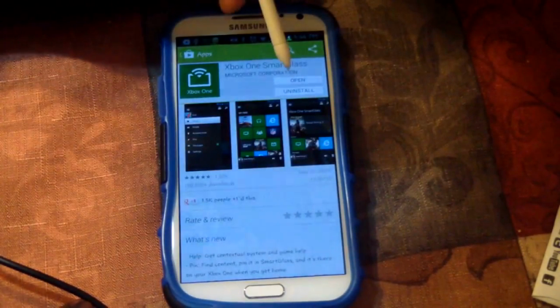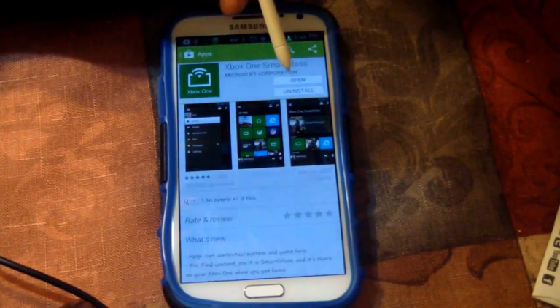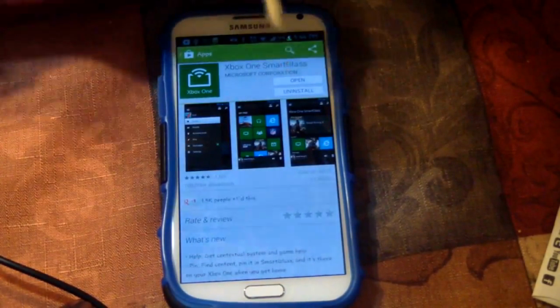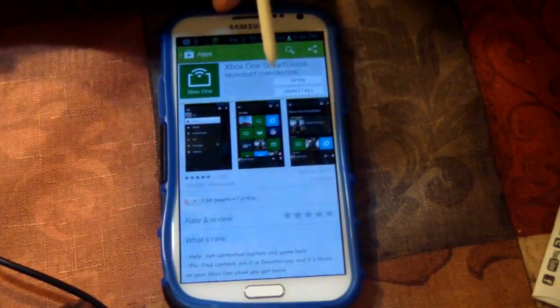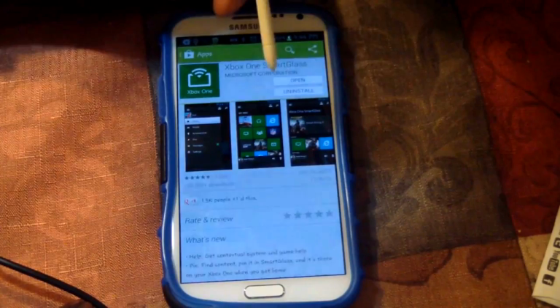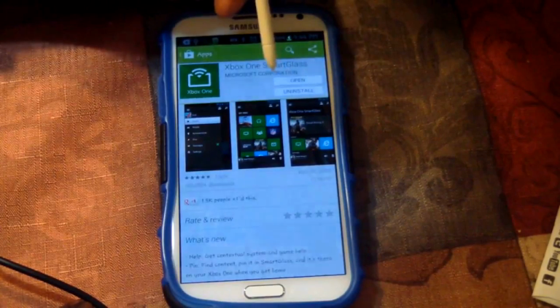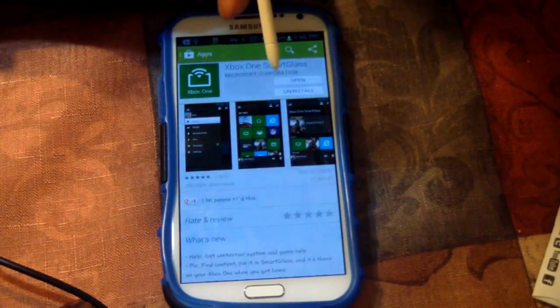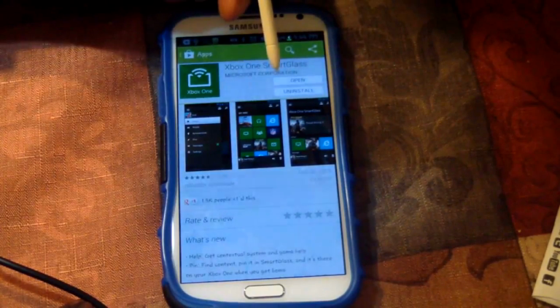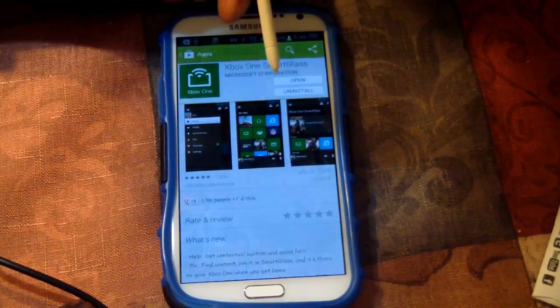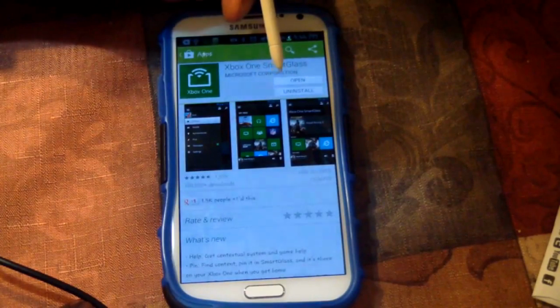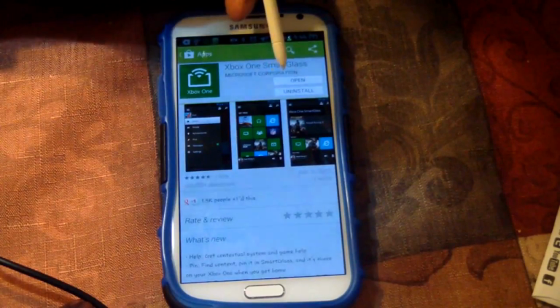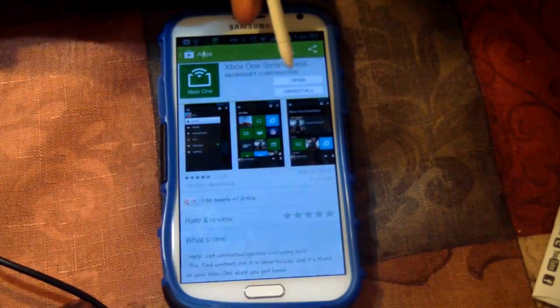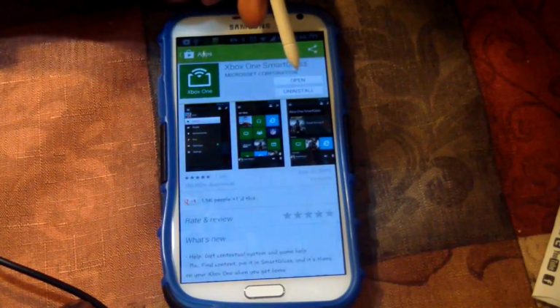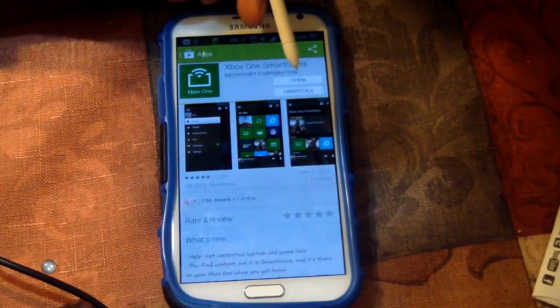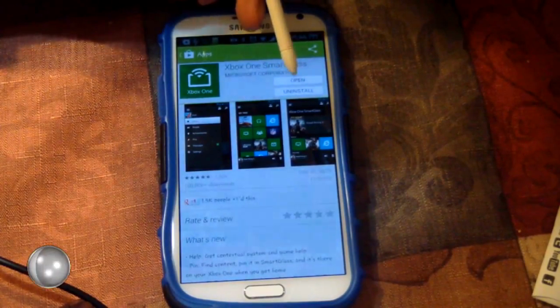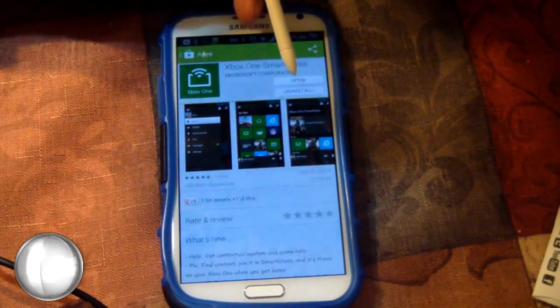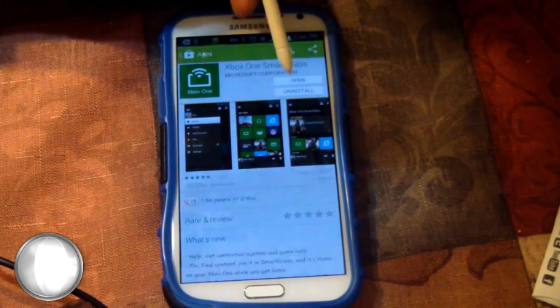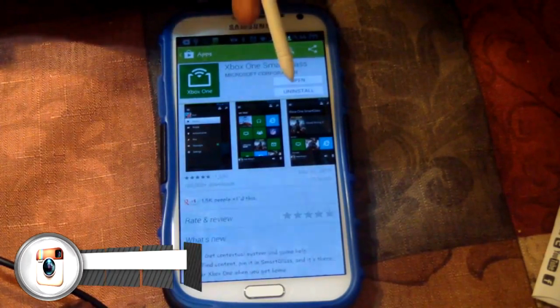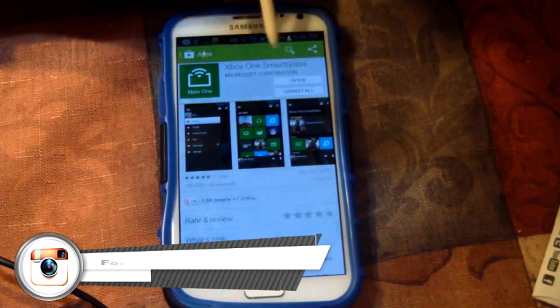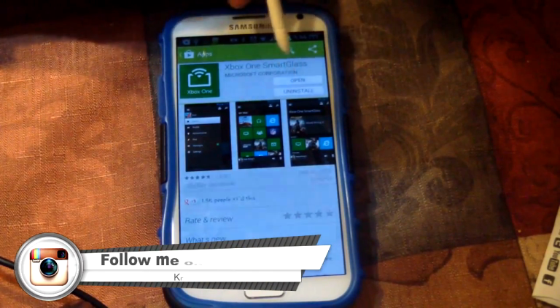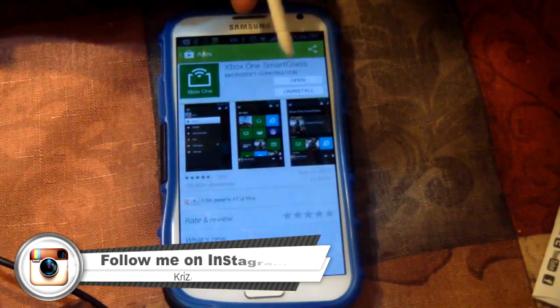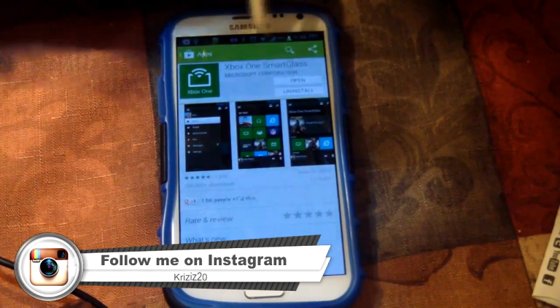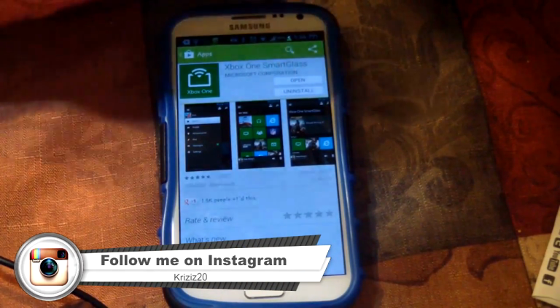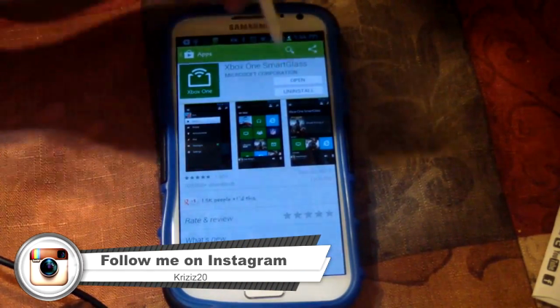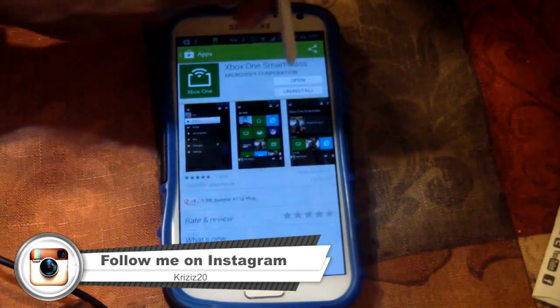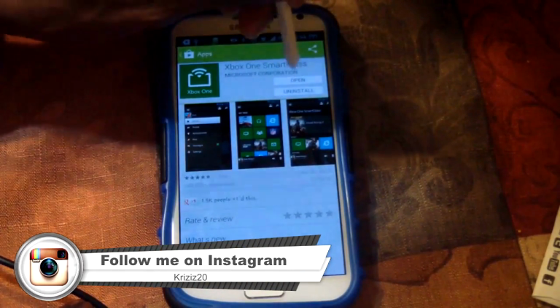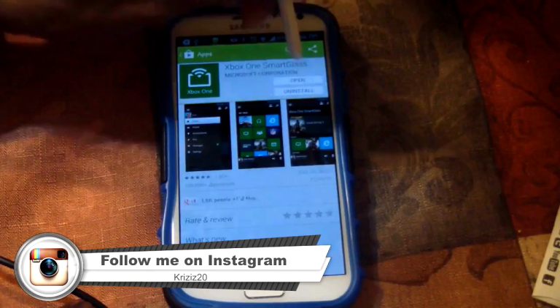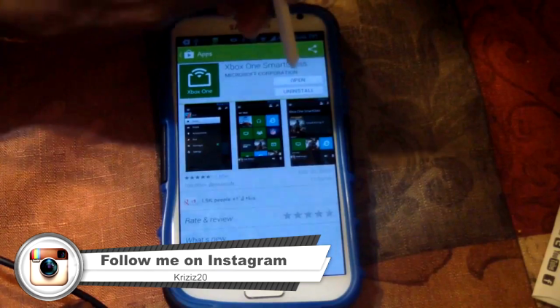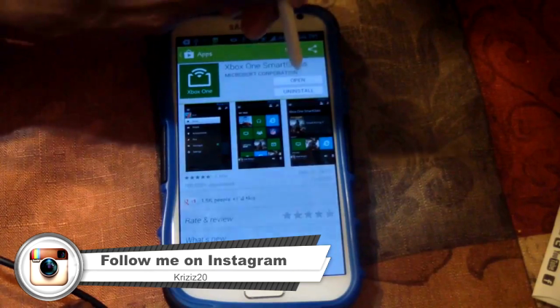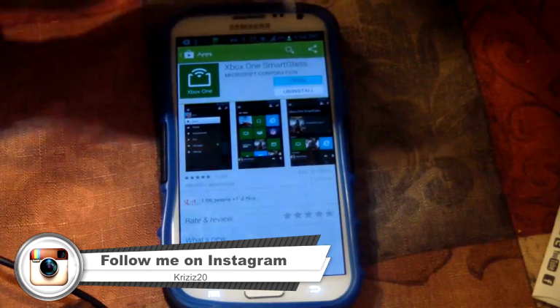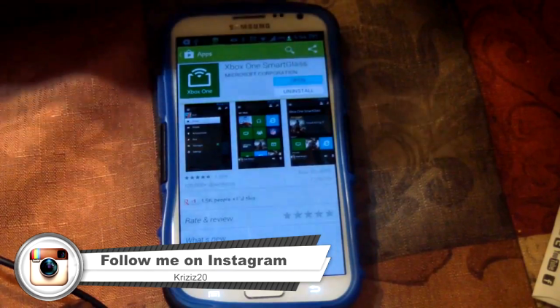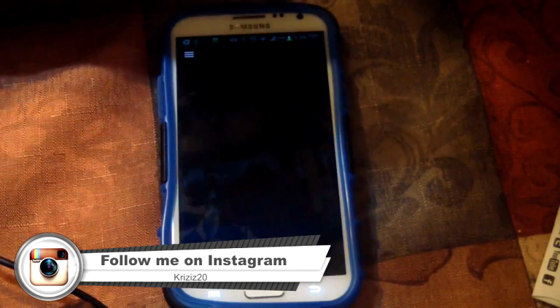Now you want to install it. I already have it installed, so that's why it says 'Open' and 'Uninstall.' So I'll go ahead and open it.